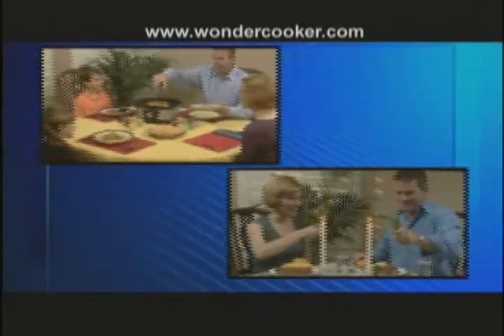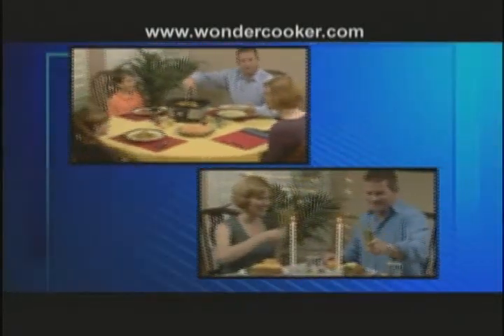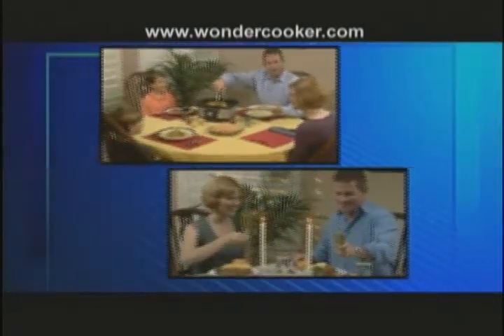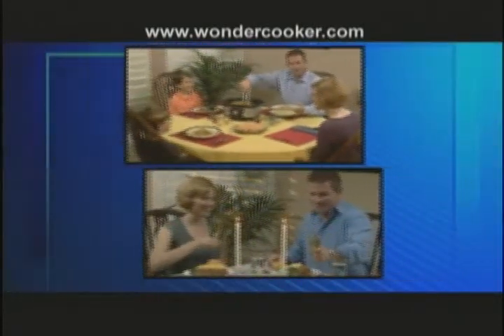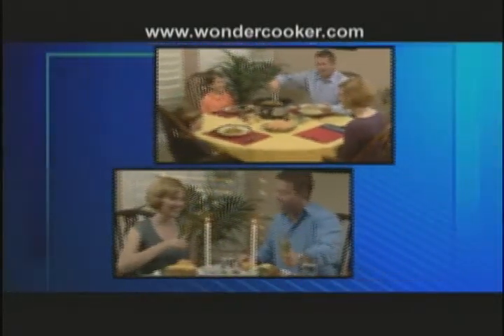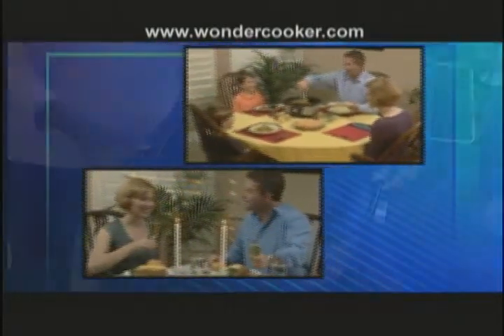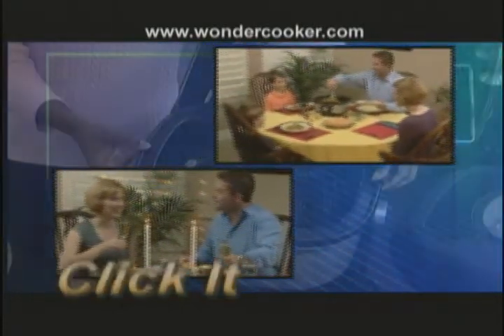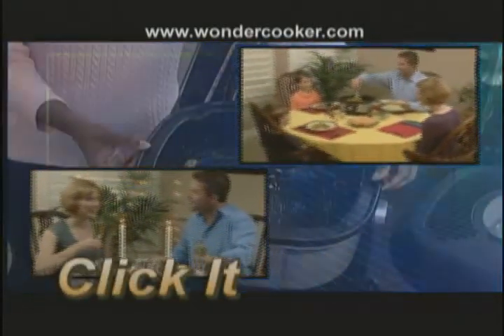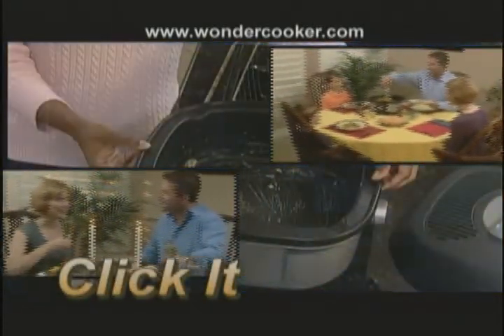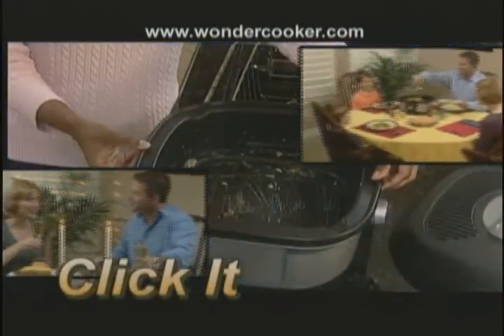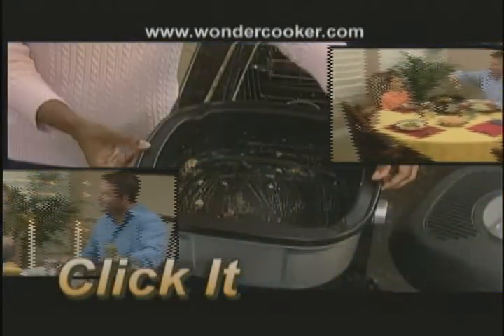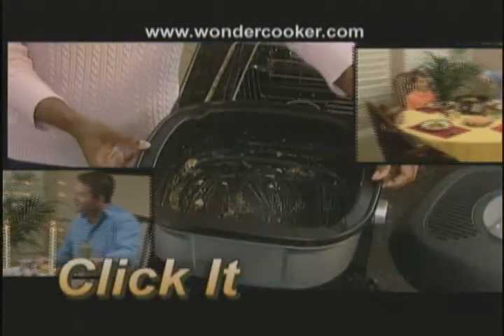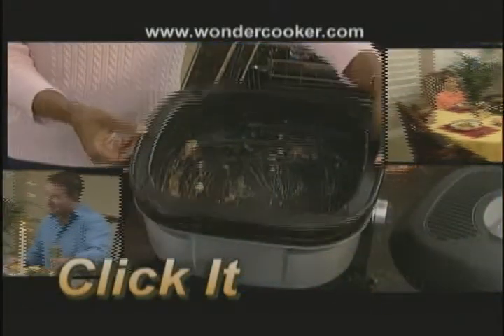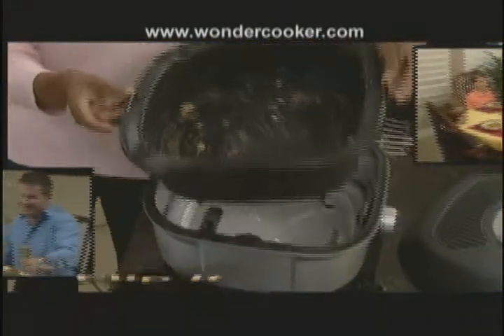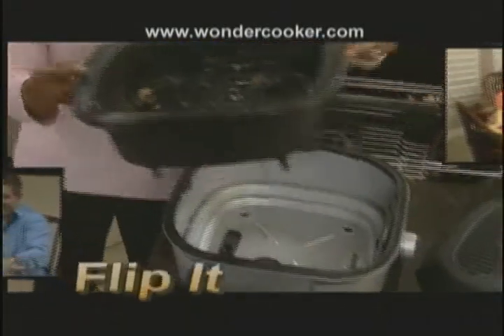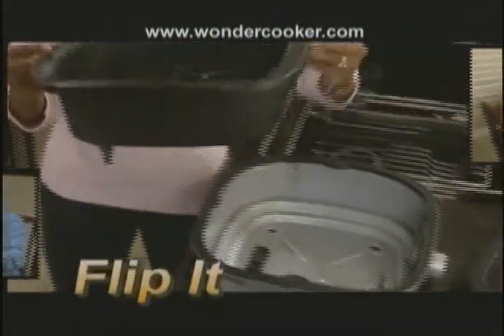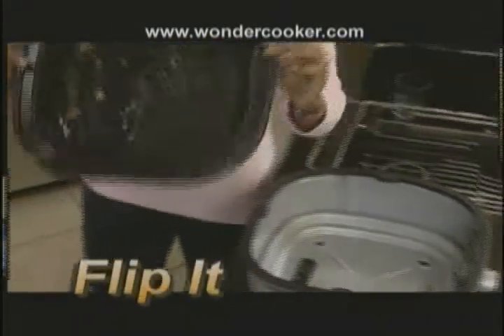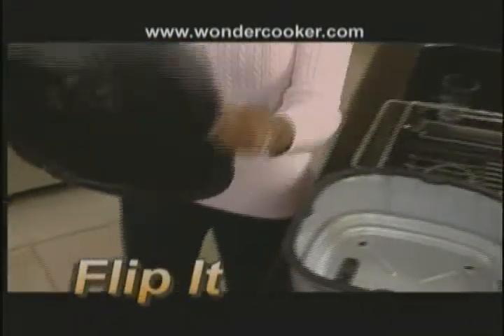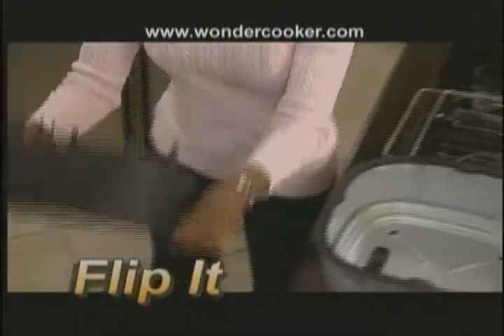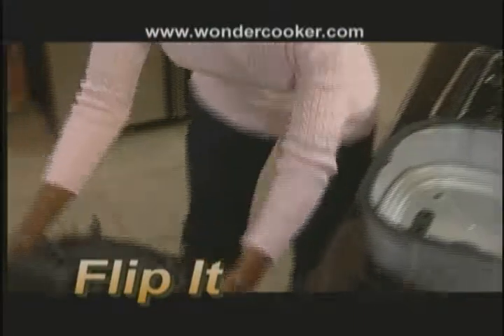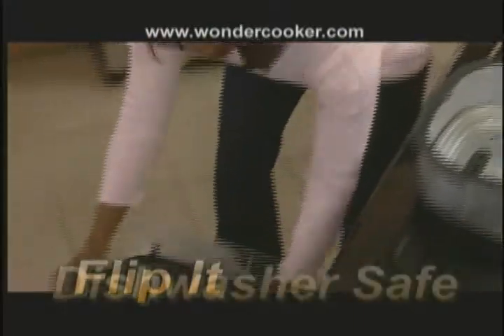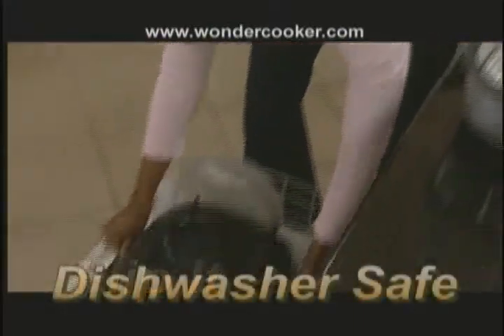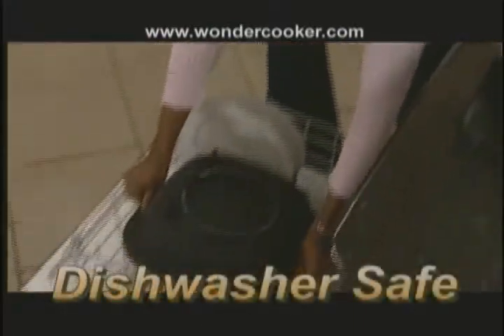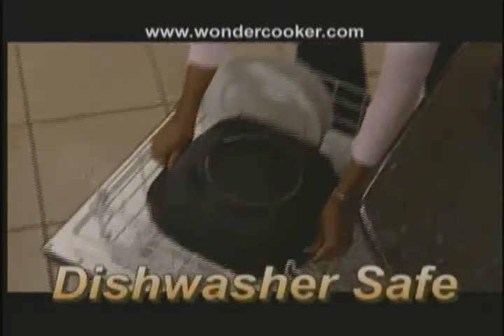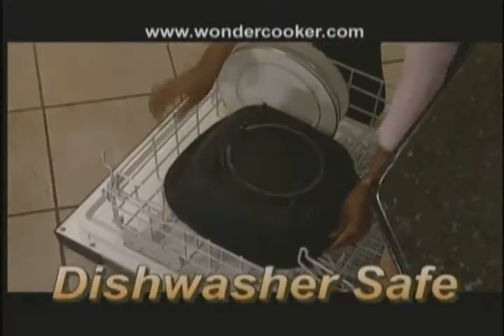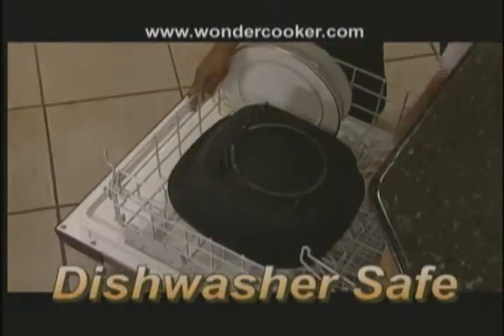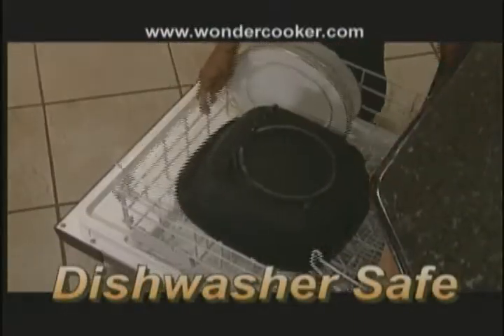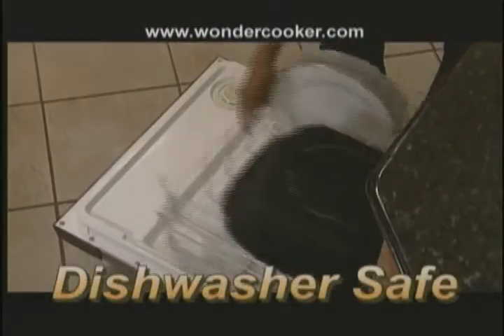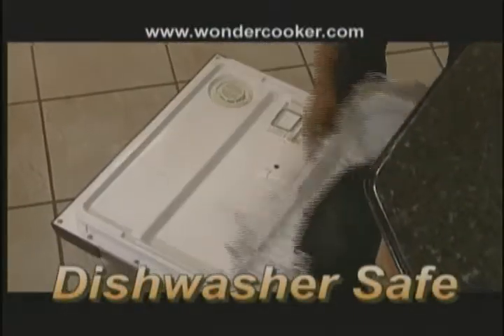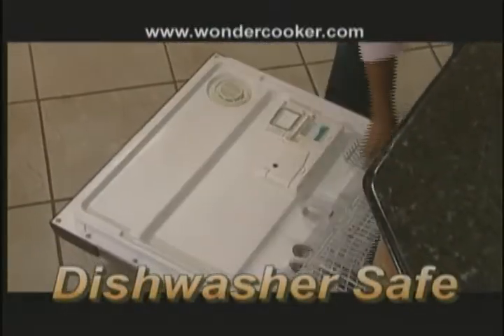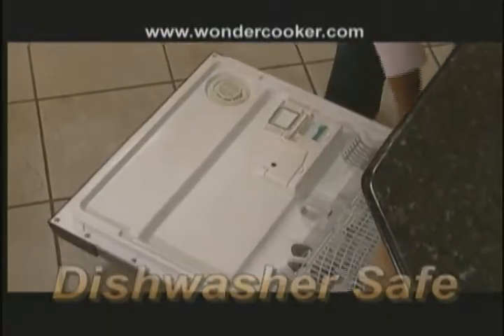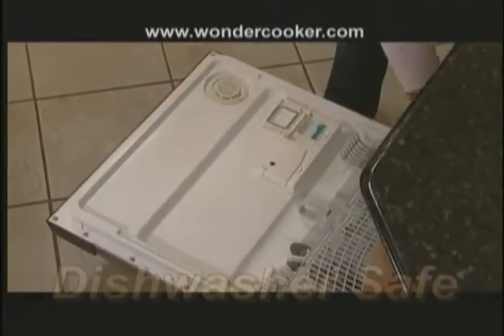You'll come back to delectable meals in minutes the whole family will love. And the best part — click it, flip it, in the dishwasher it goes. You're done!